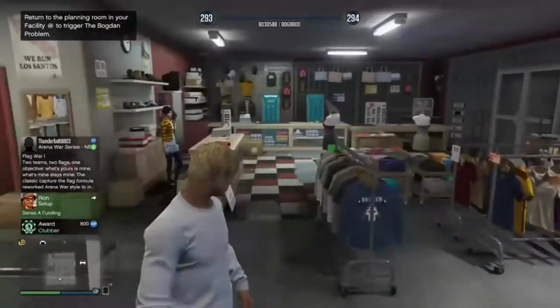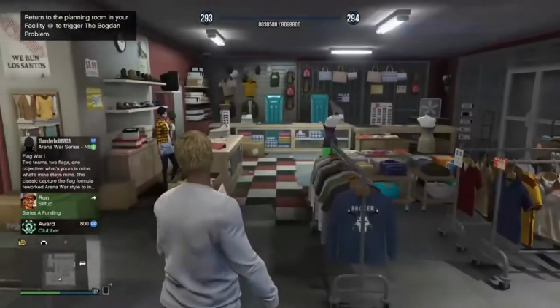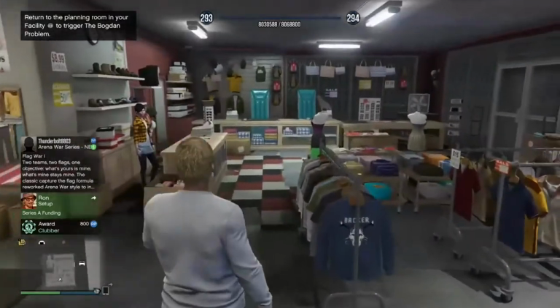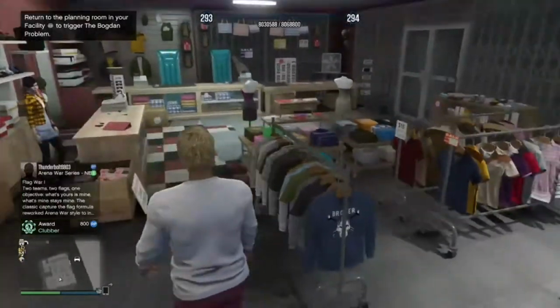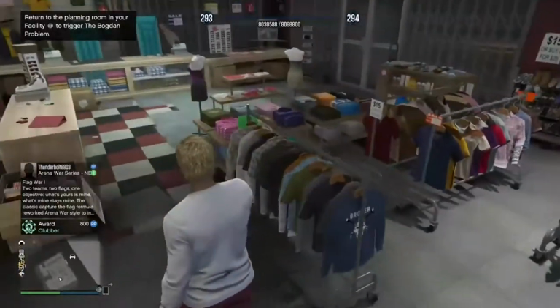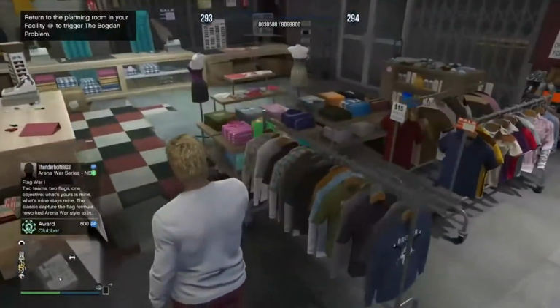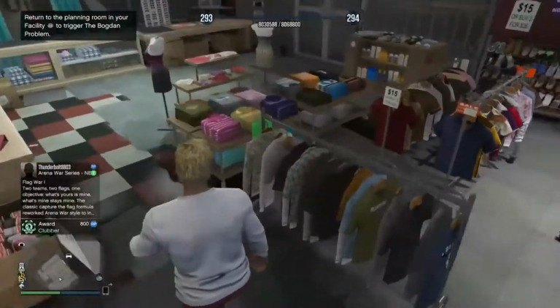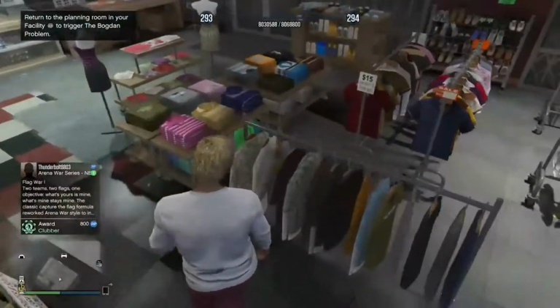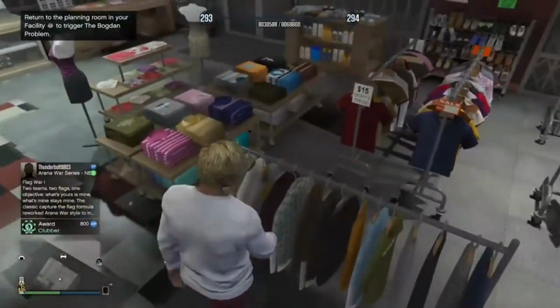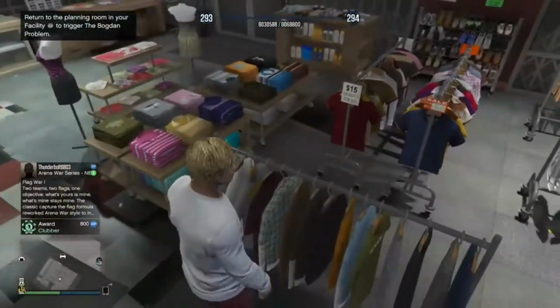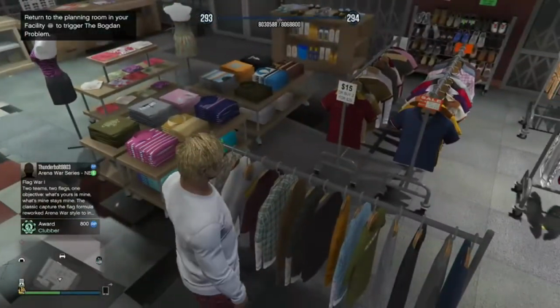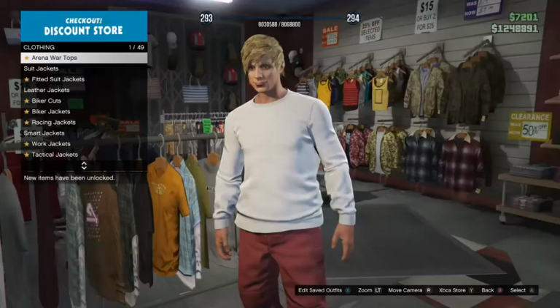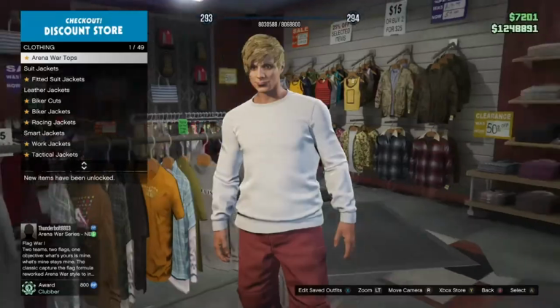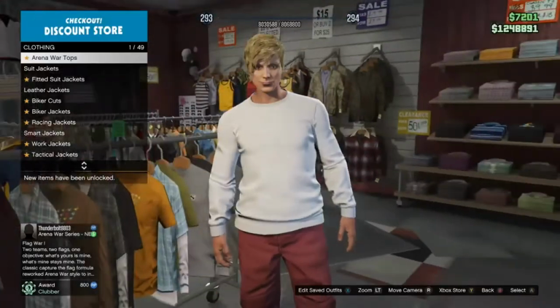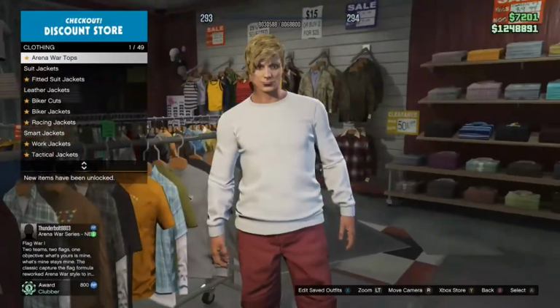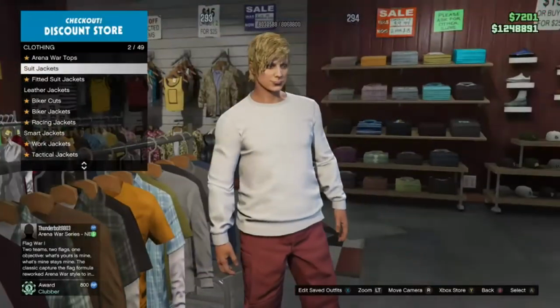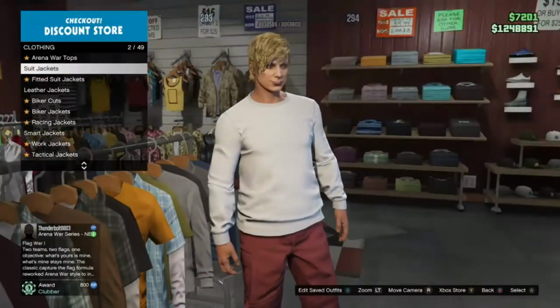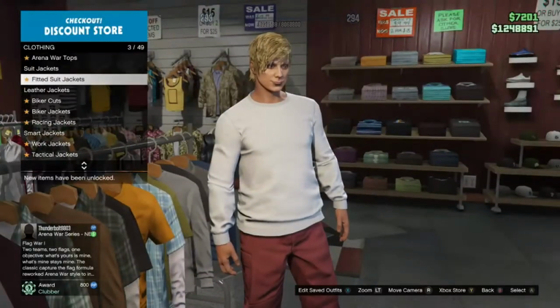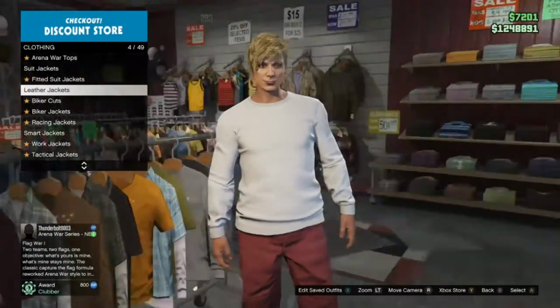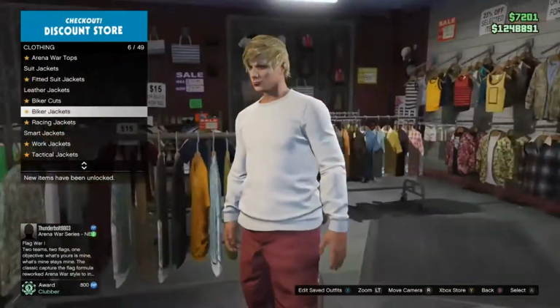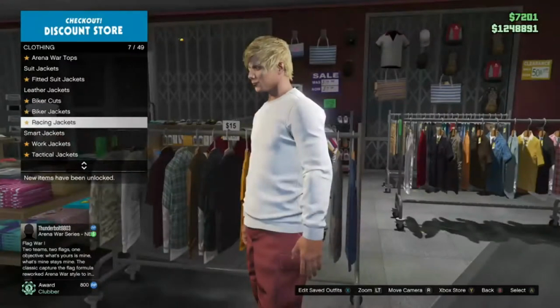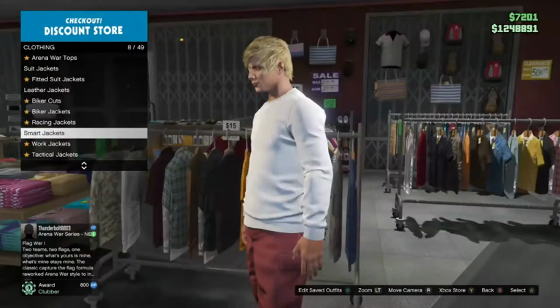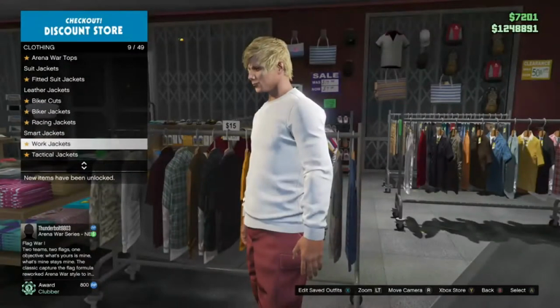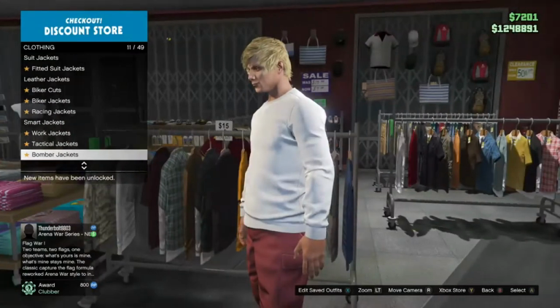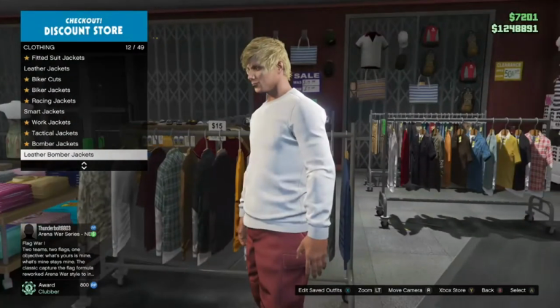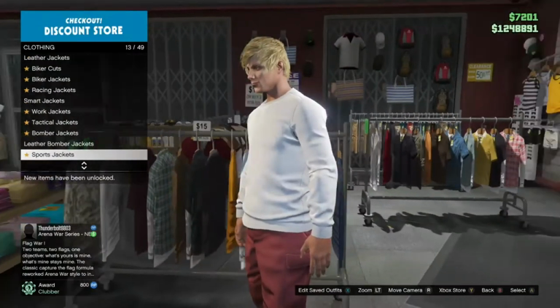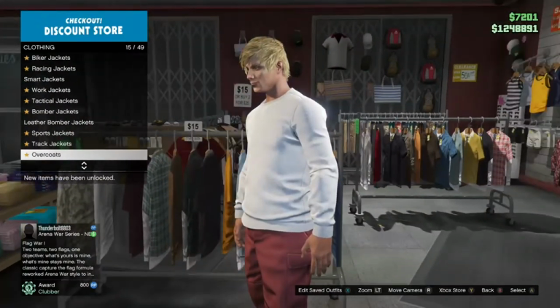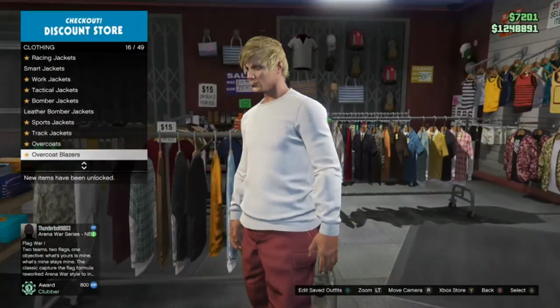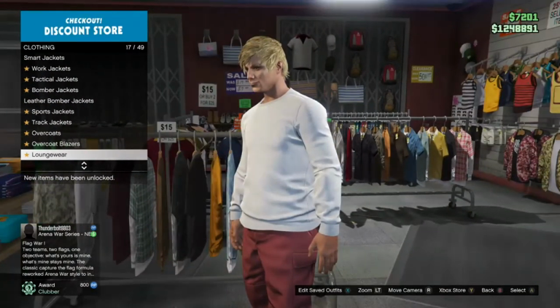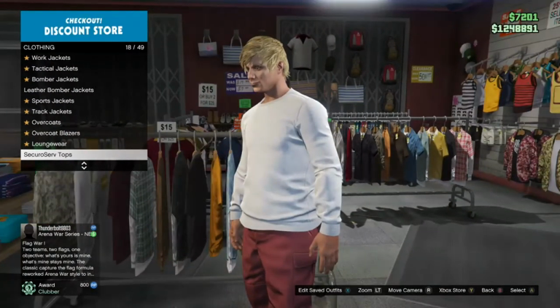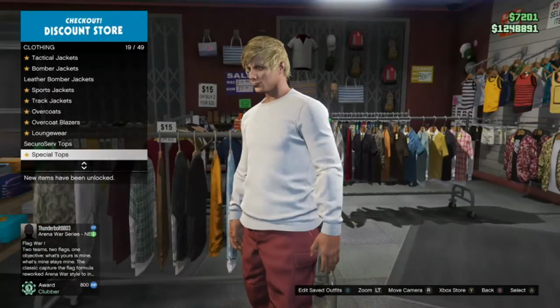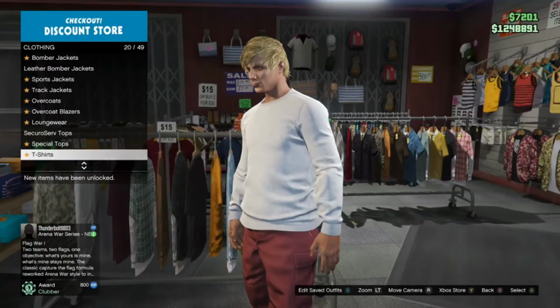So you can go to any clothes store — it doesn't have to be a posh one. Basically all you want to do is go down to sweaters. Make sure you have the red joggers on first.